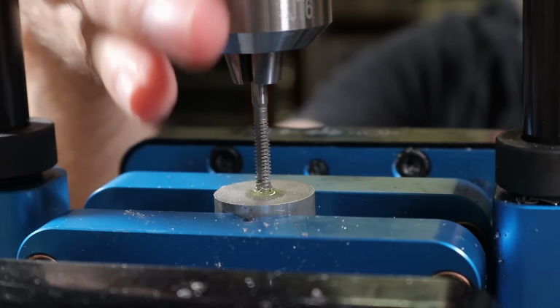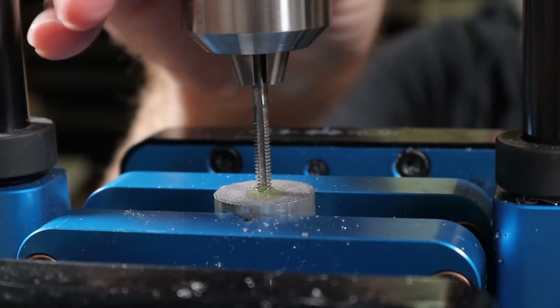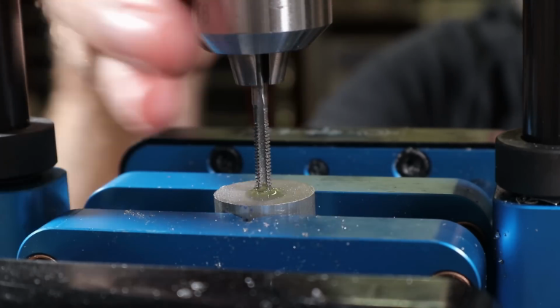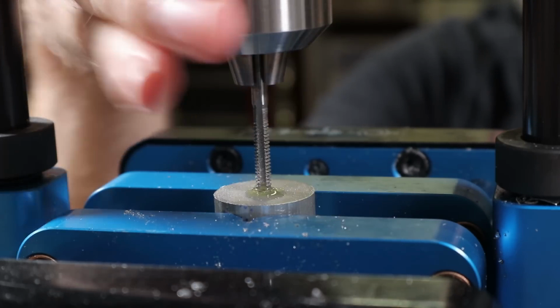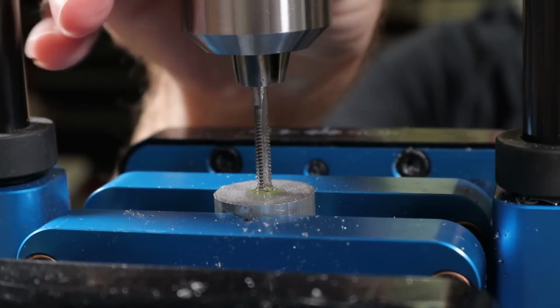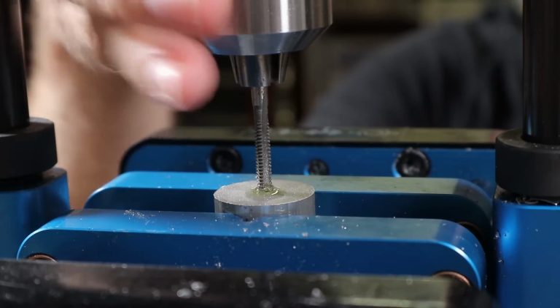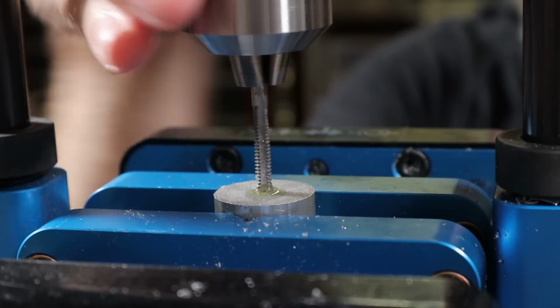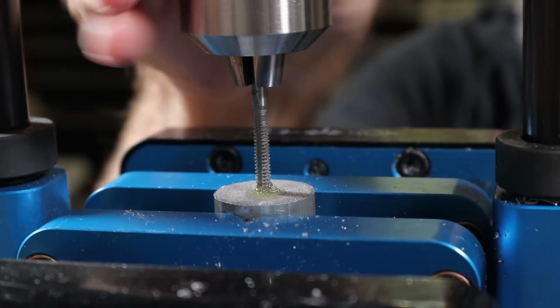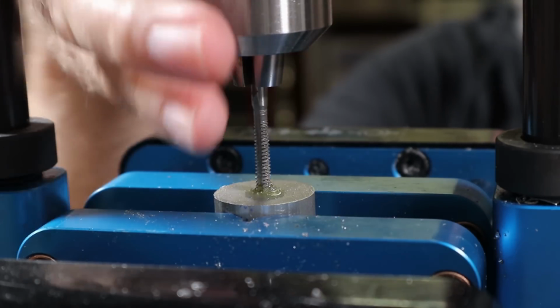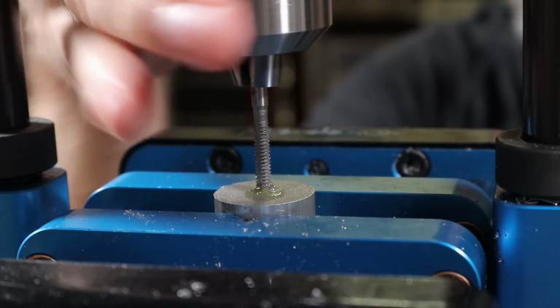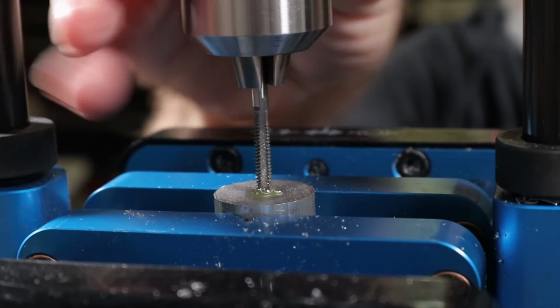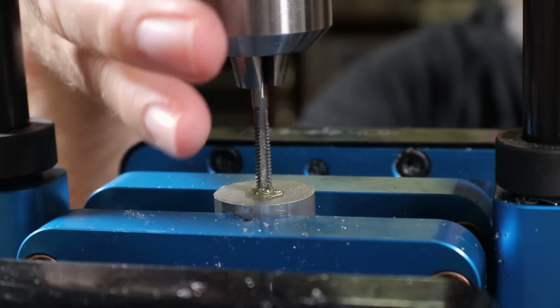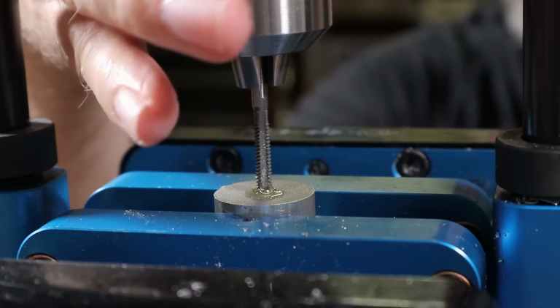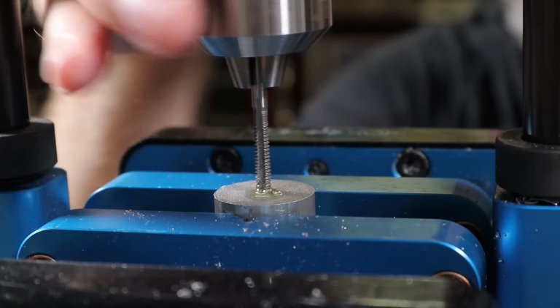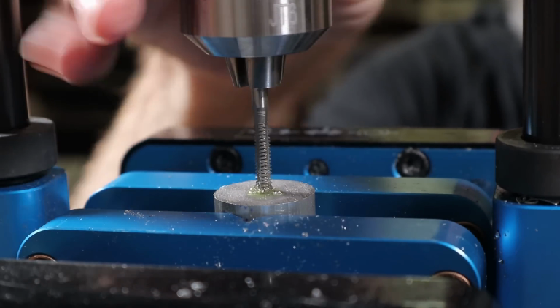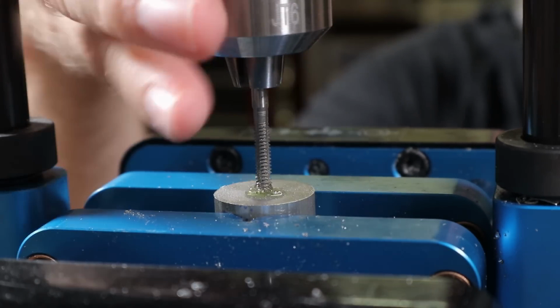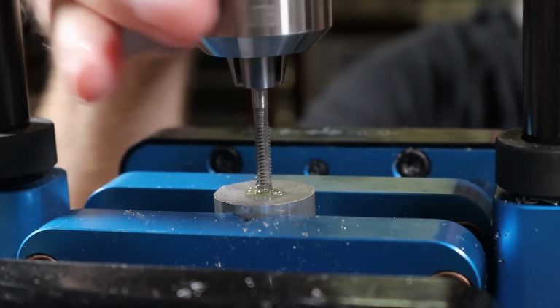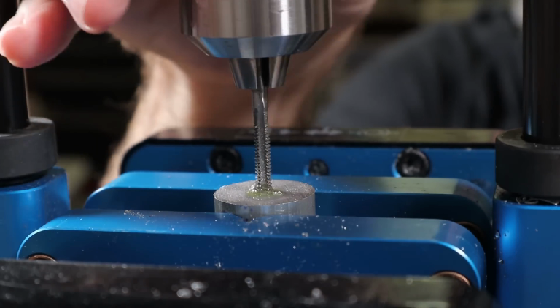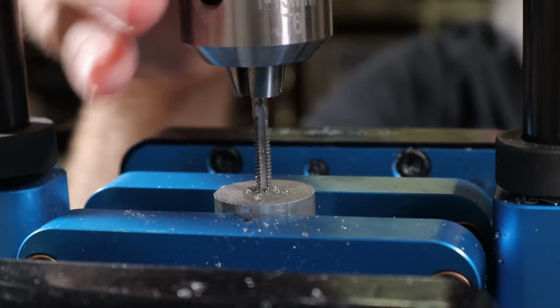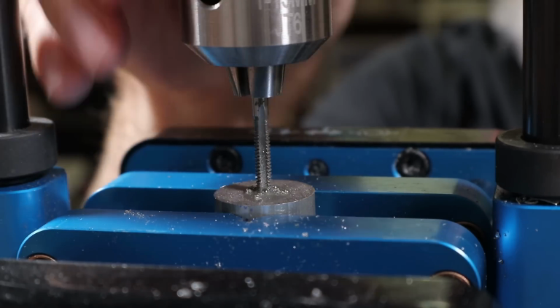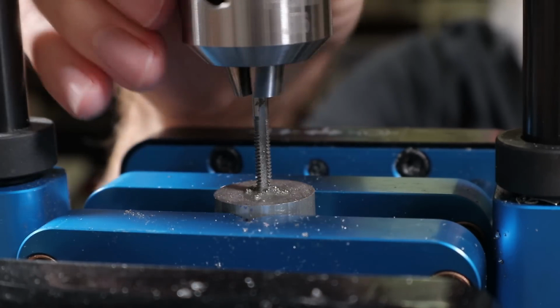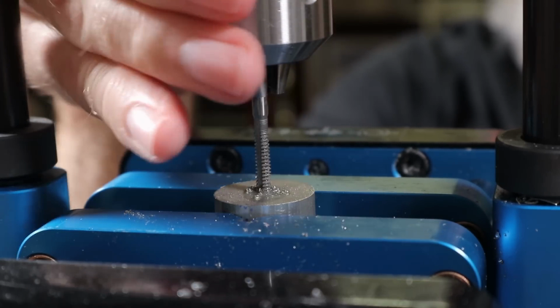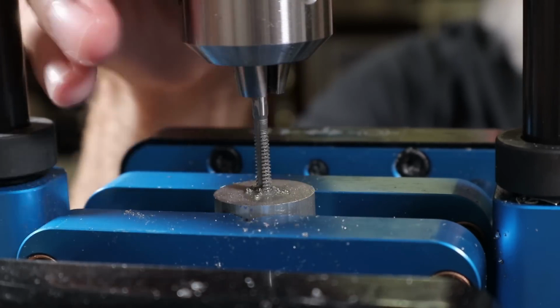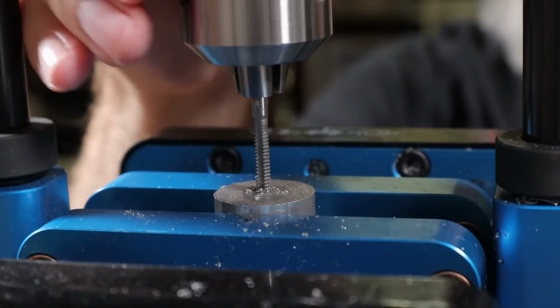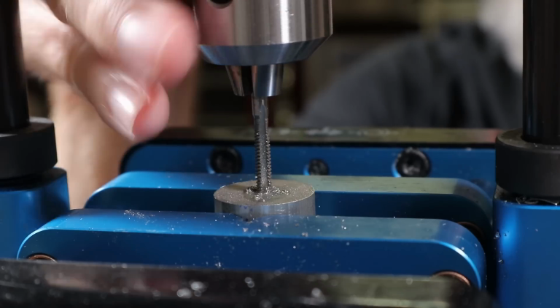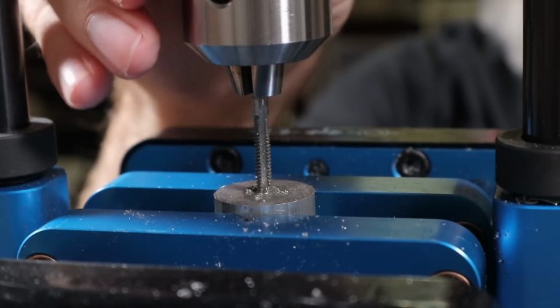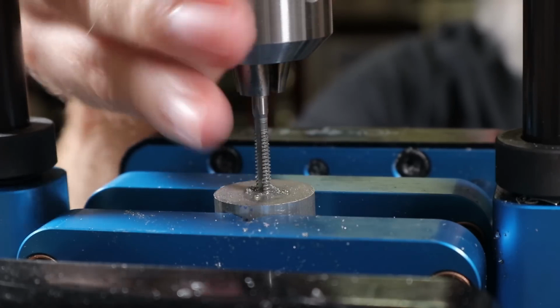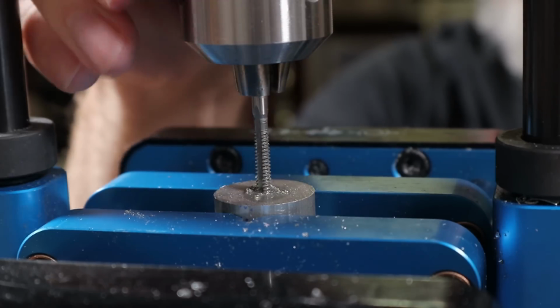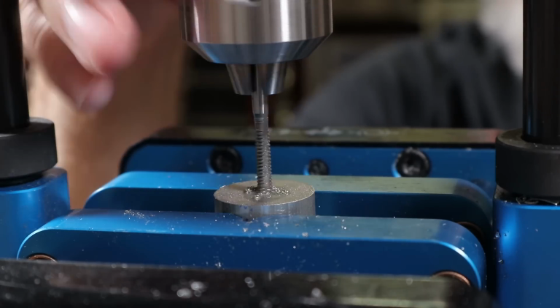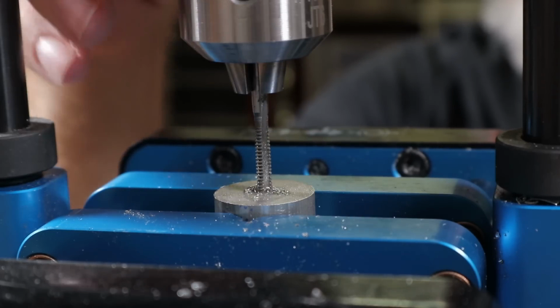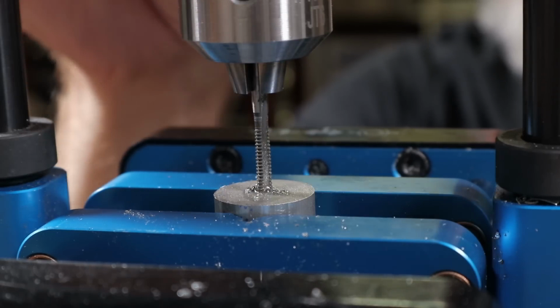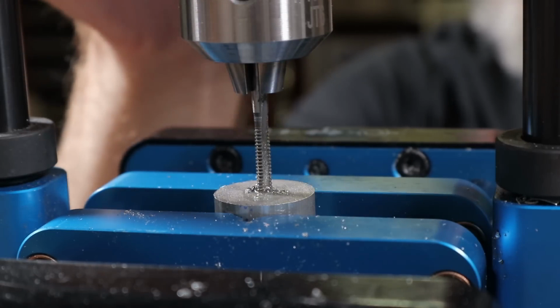That's a blind hole. You need to be using a bottoming tap, not a taper tap. Well, I don't have one in this size.